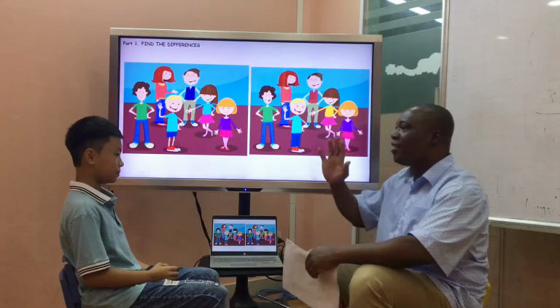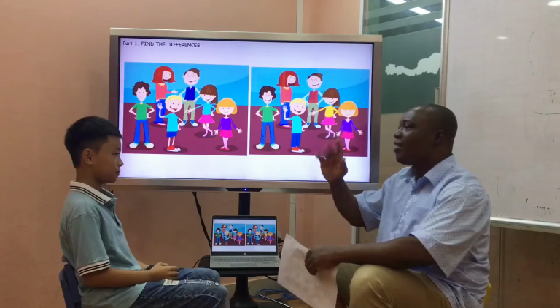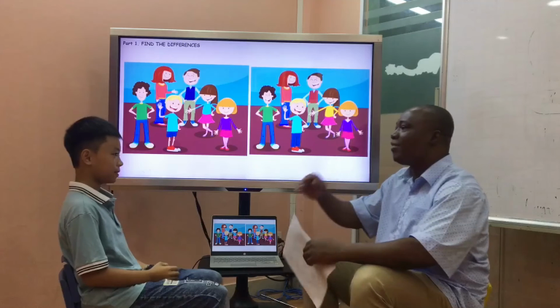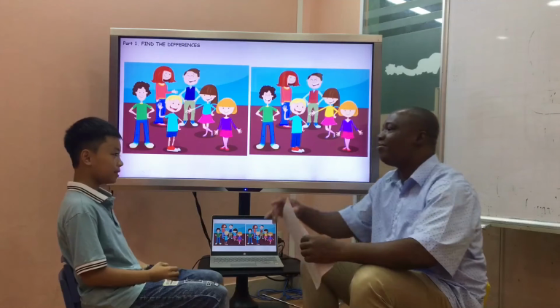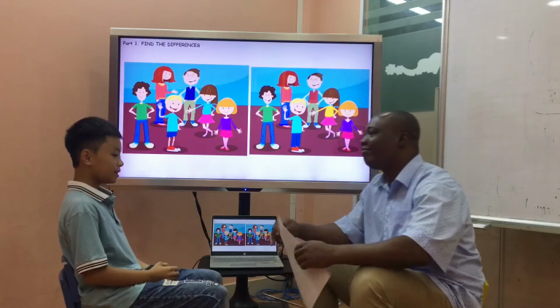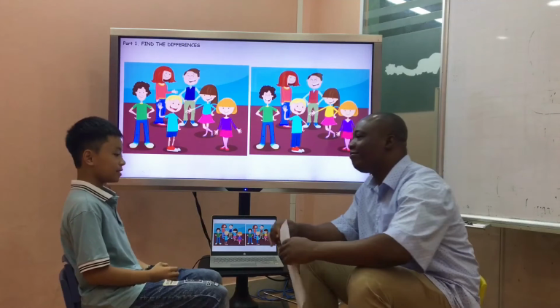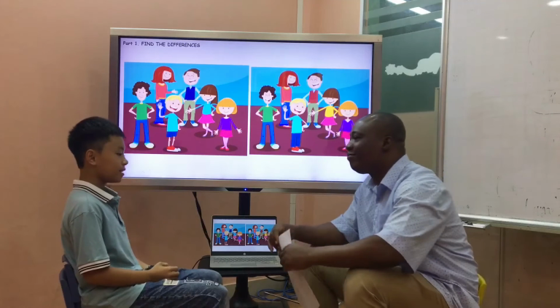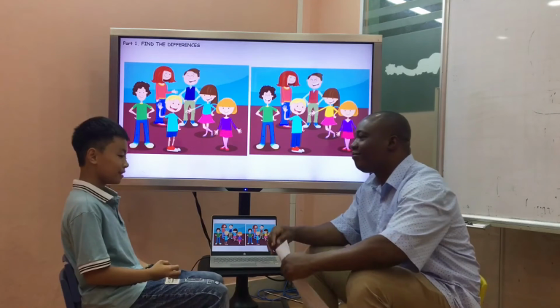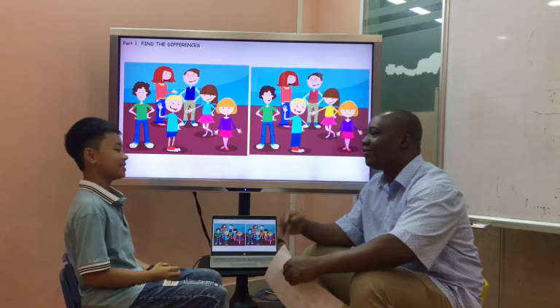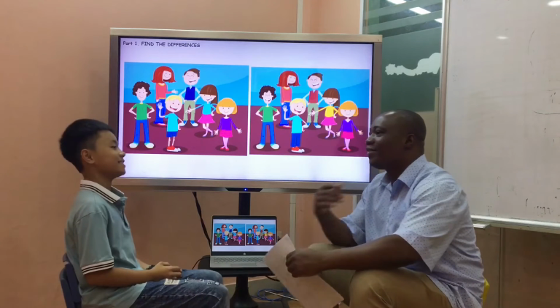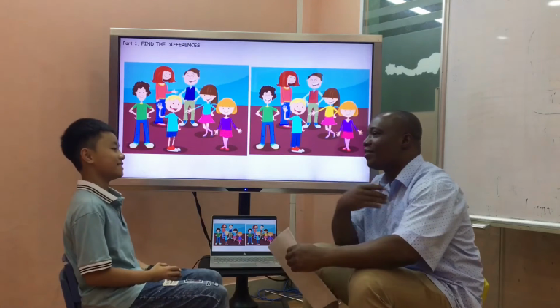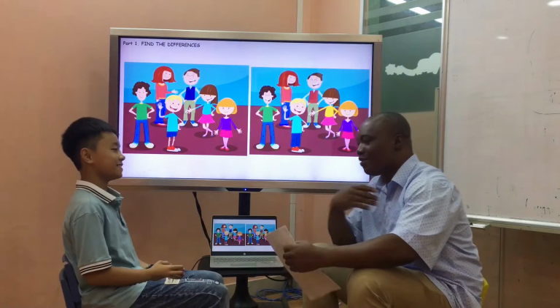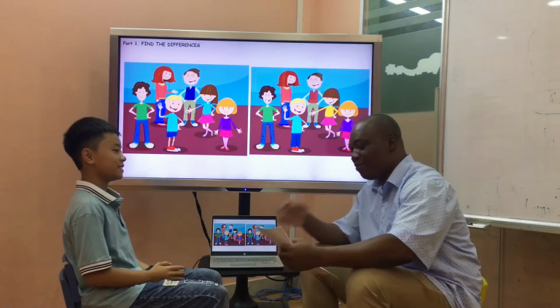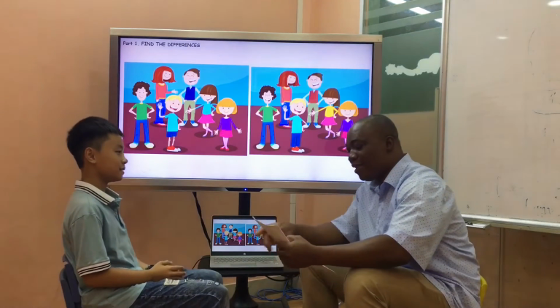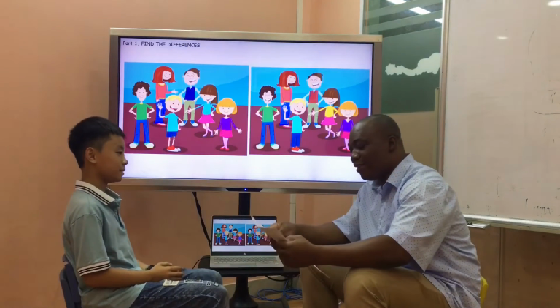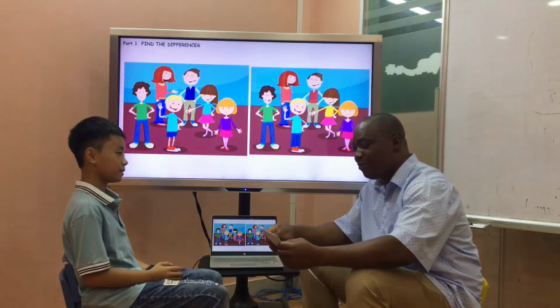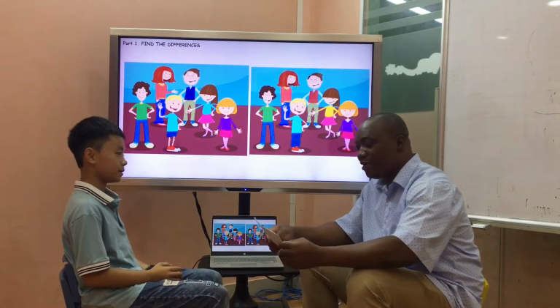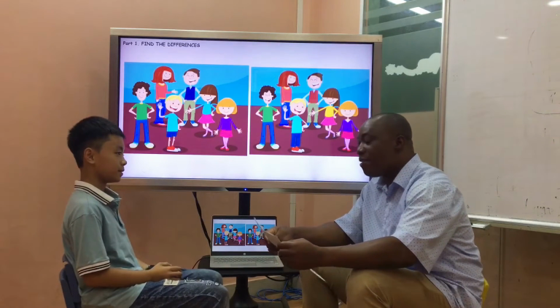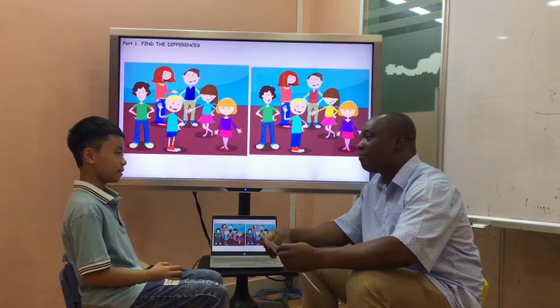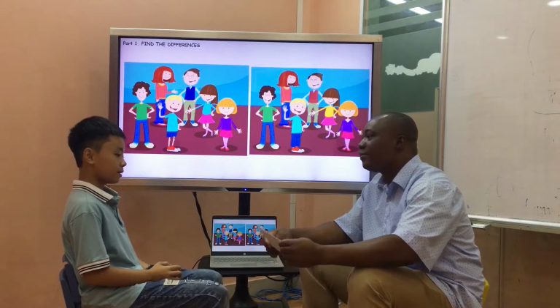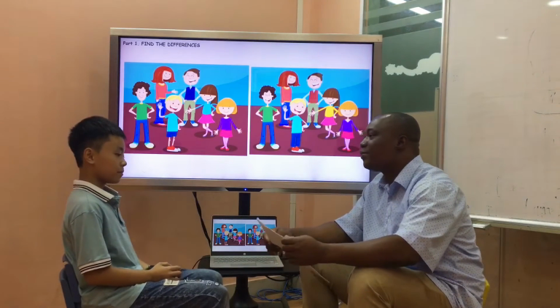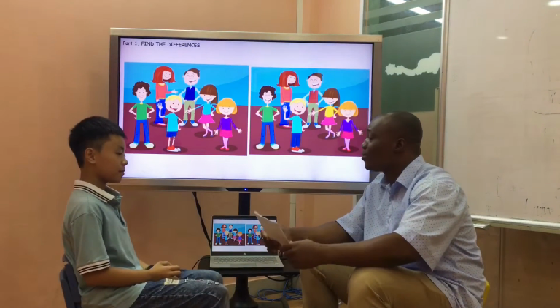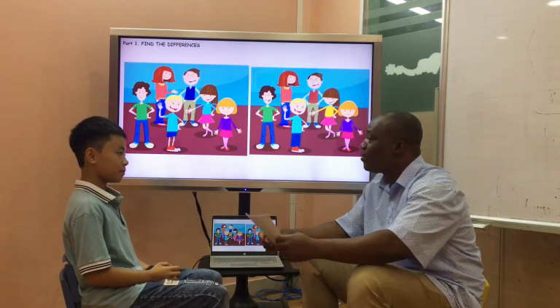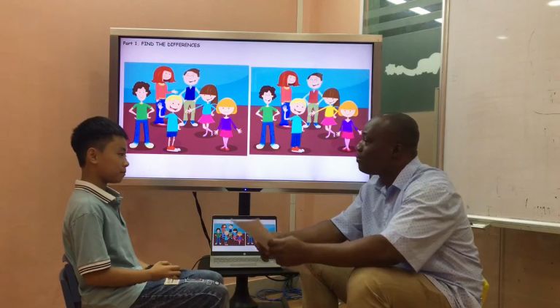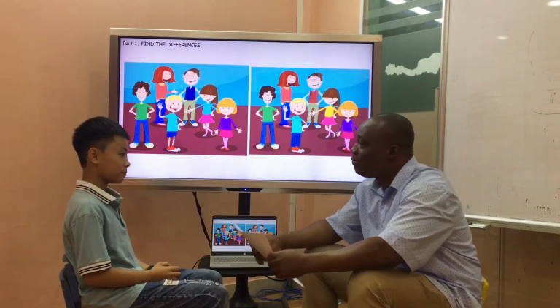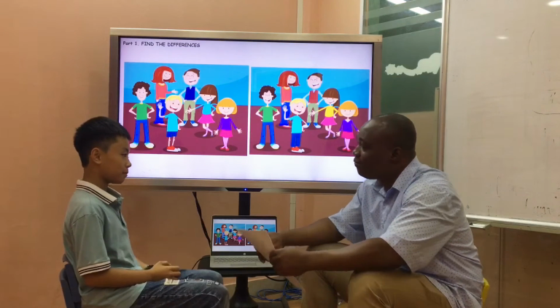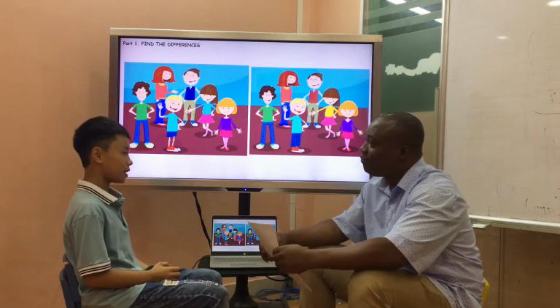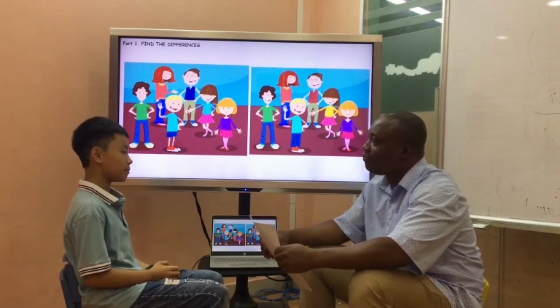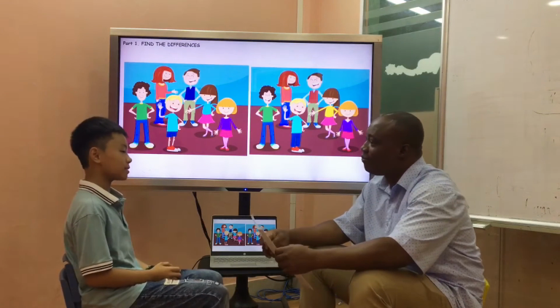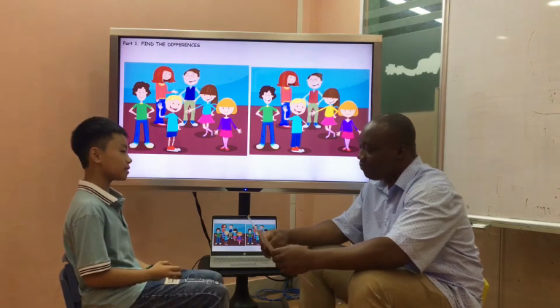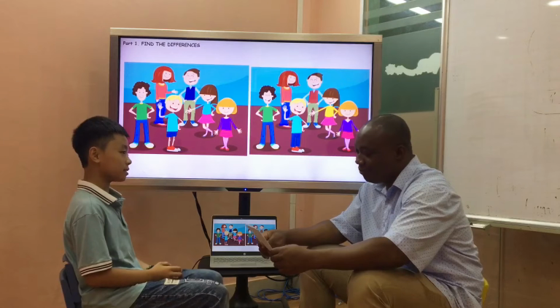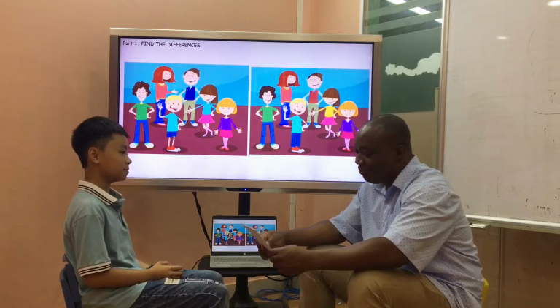Hi. Hello, teacher. My name is Sam. What's your name? My name is Cleary.